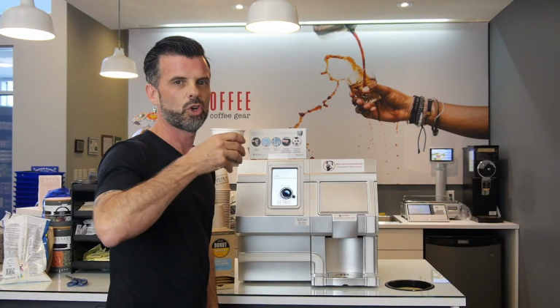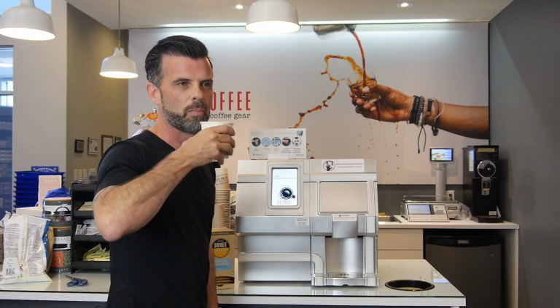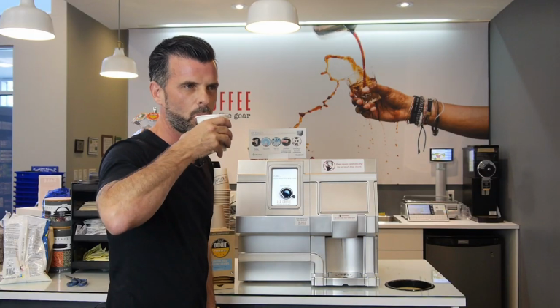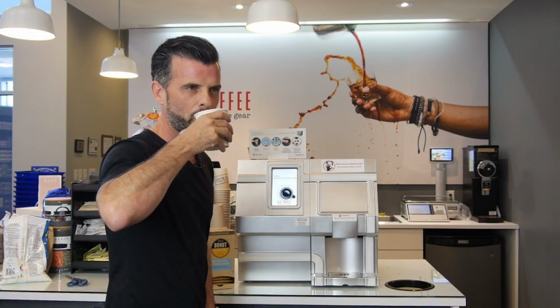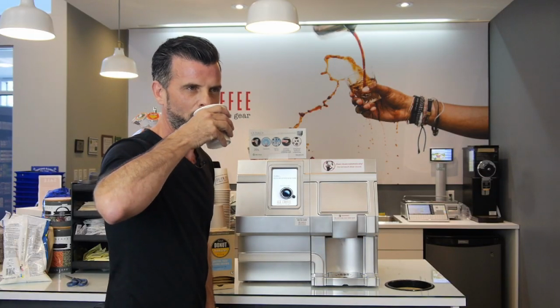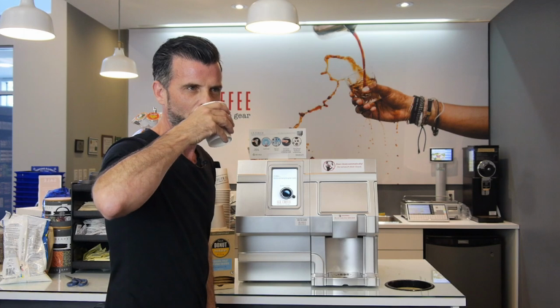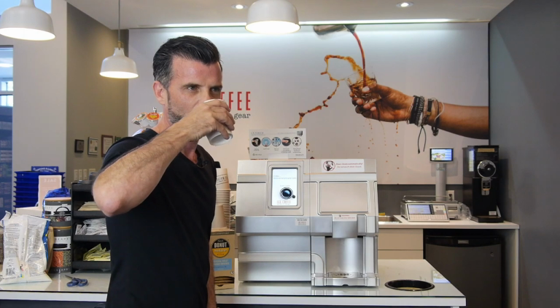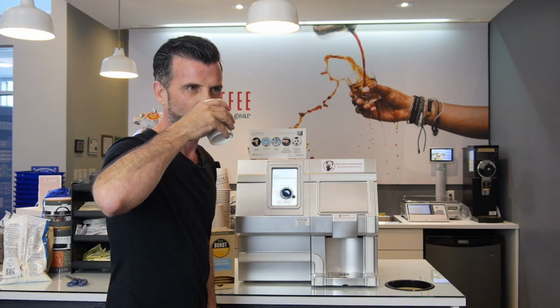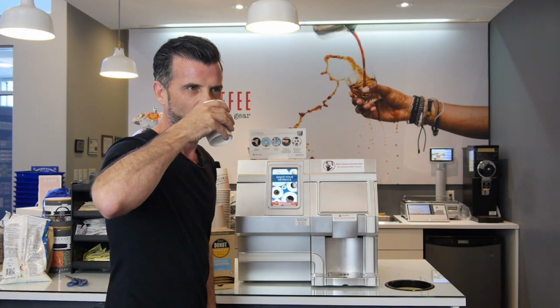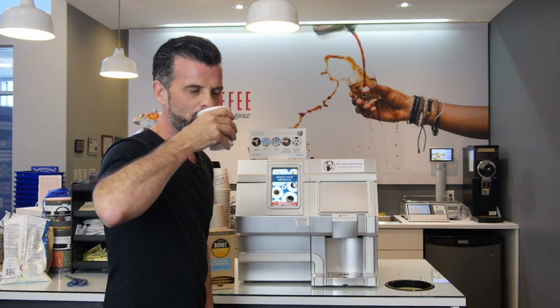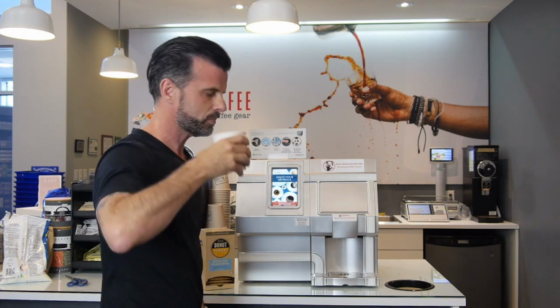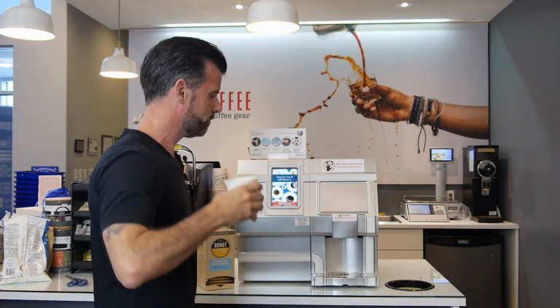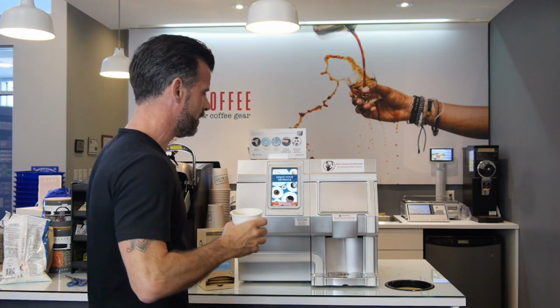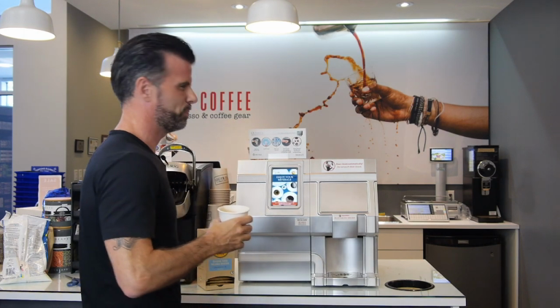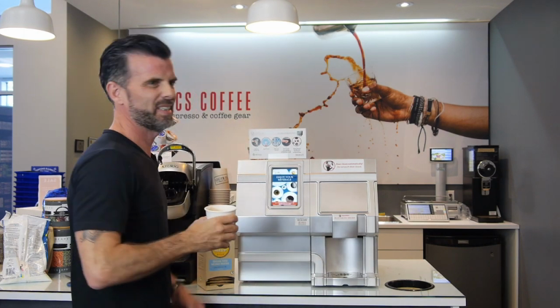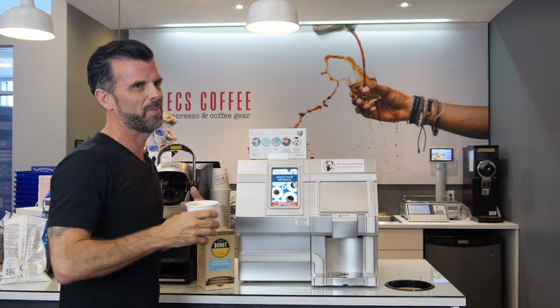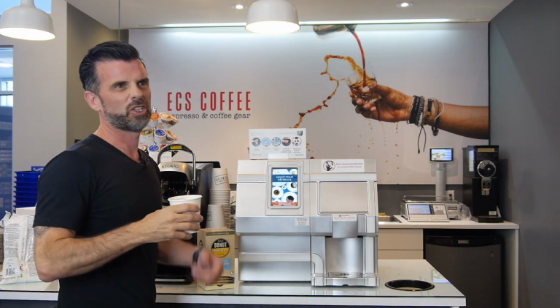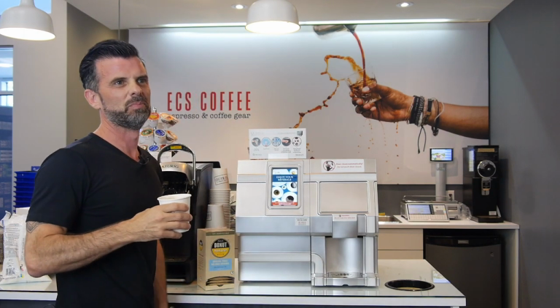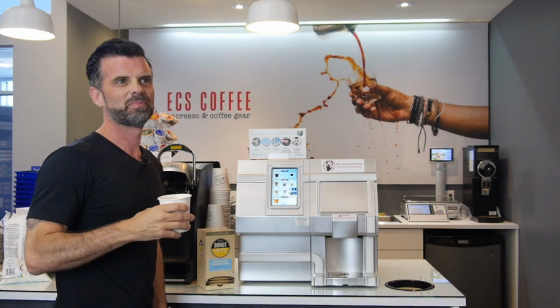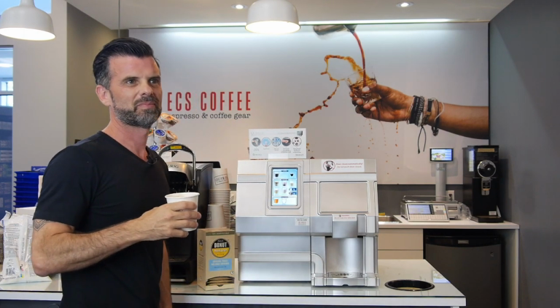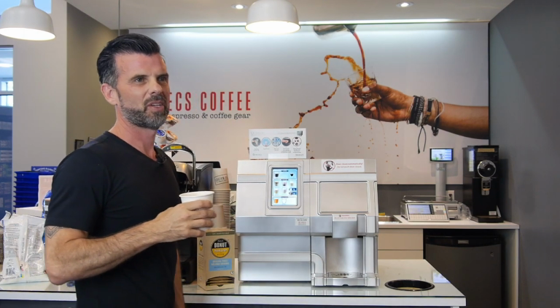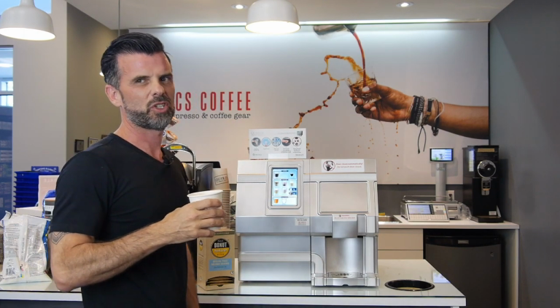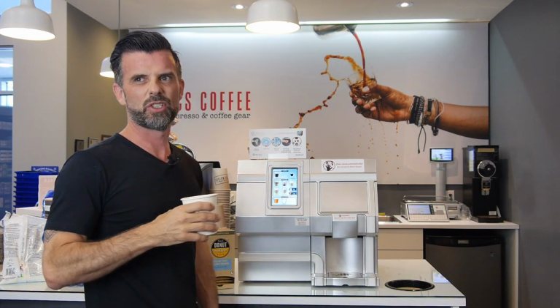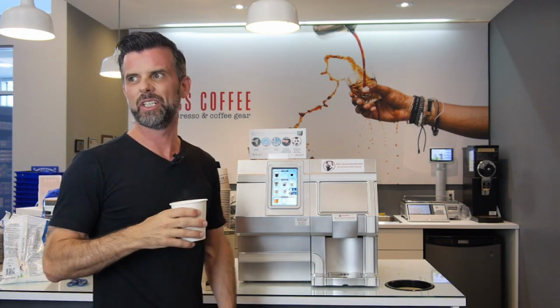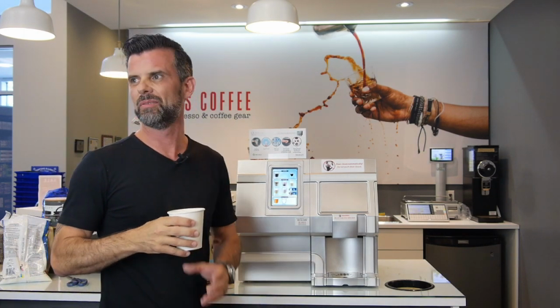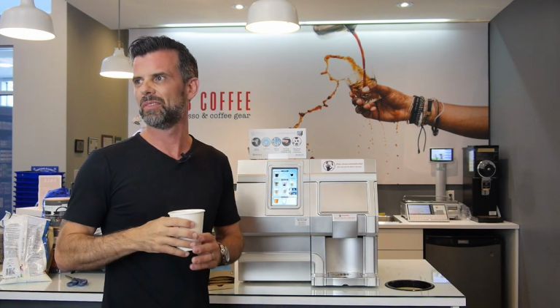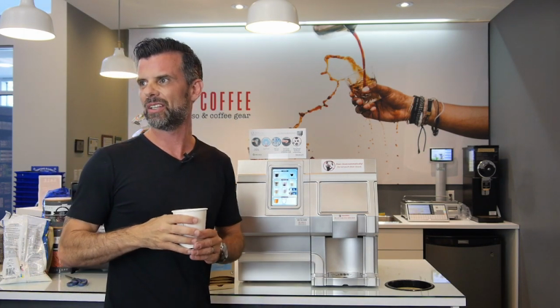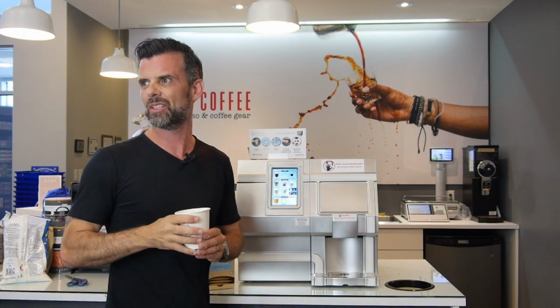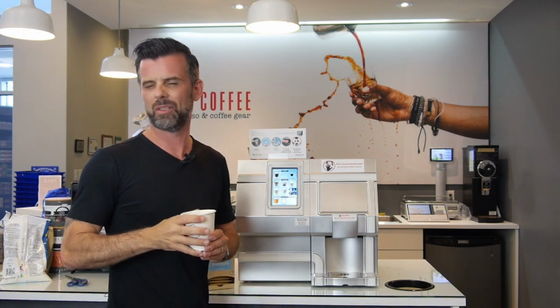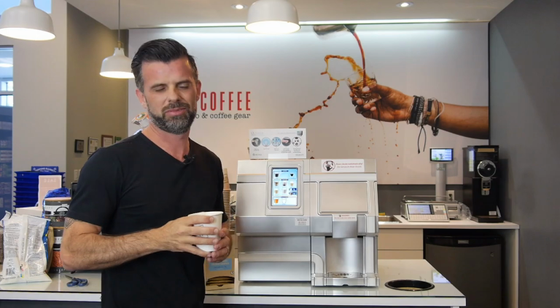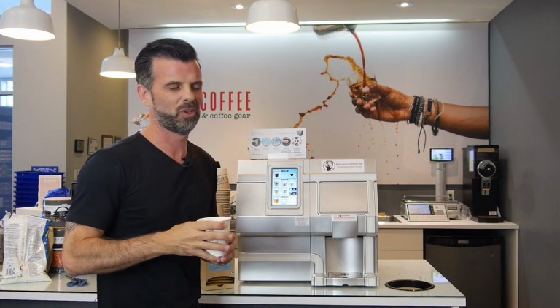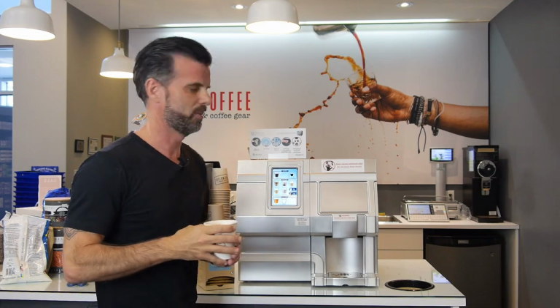Enjoy. Damn, that is good. The hot chocolate is really good. That's so good.